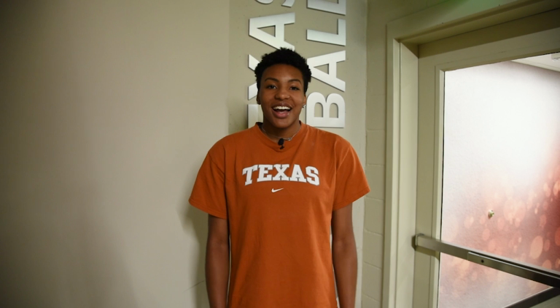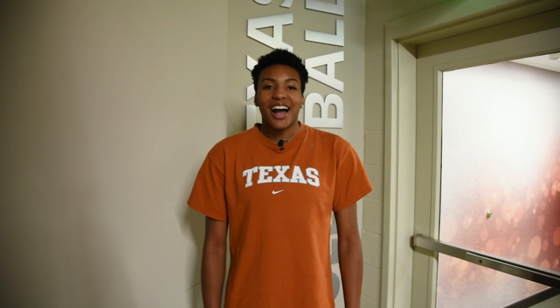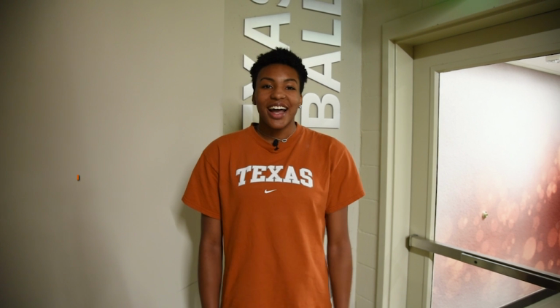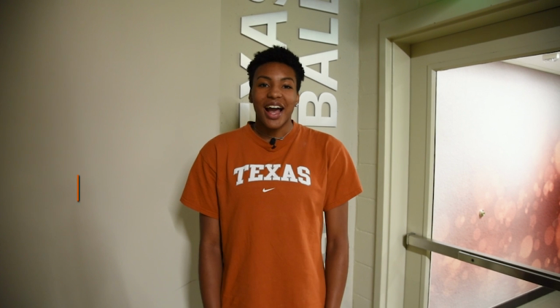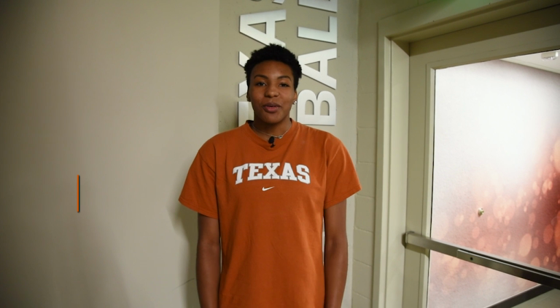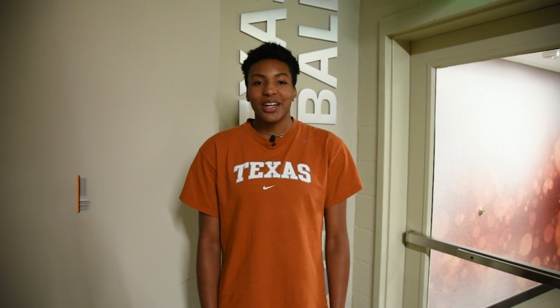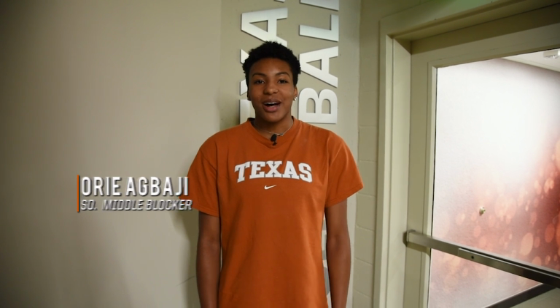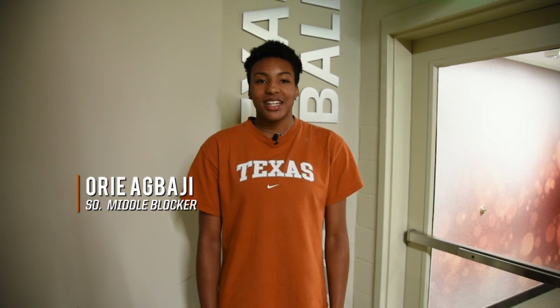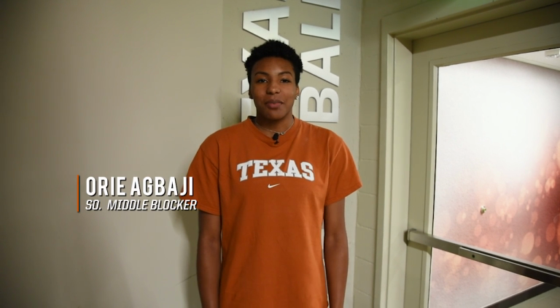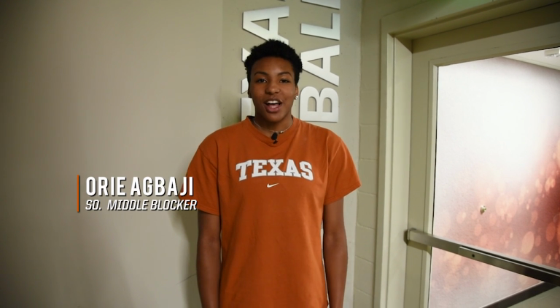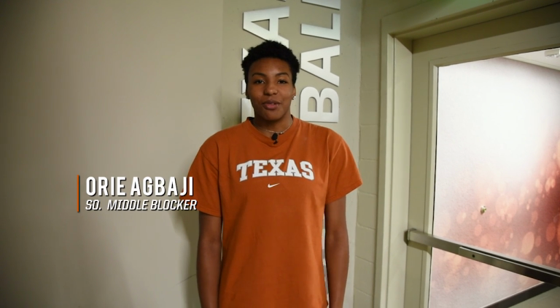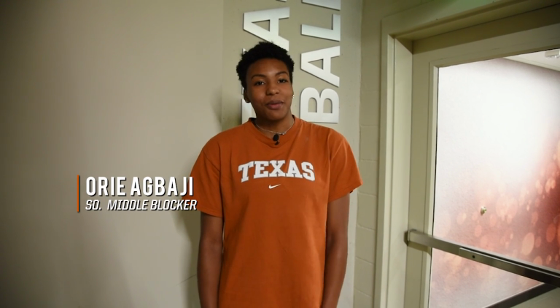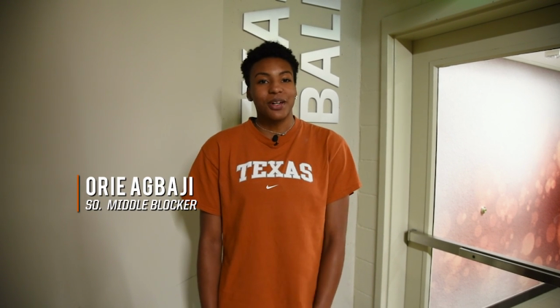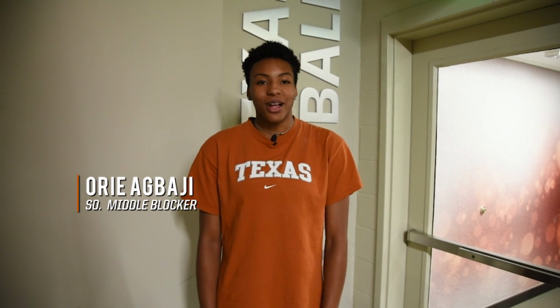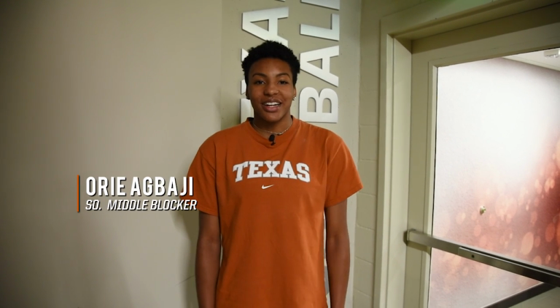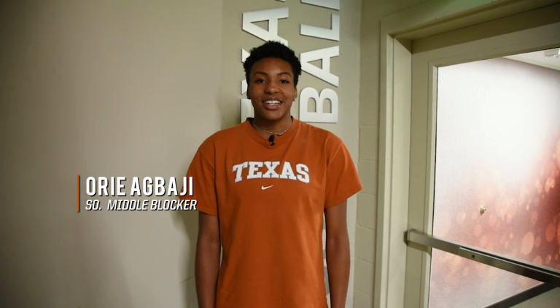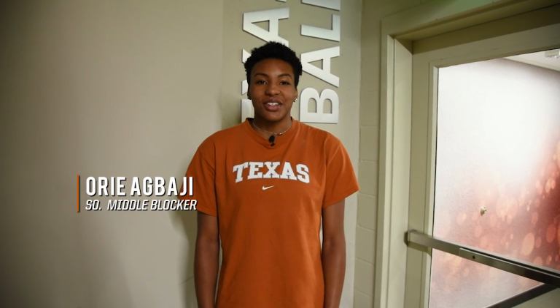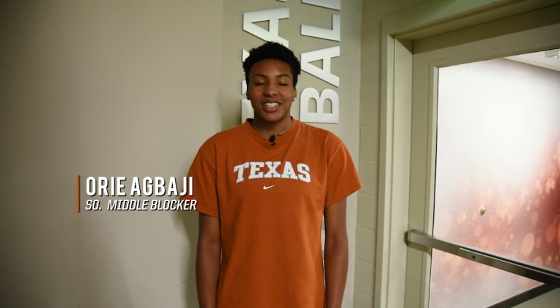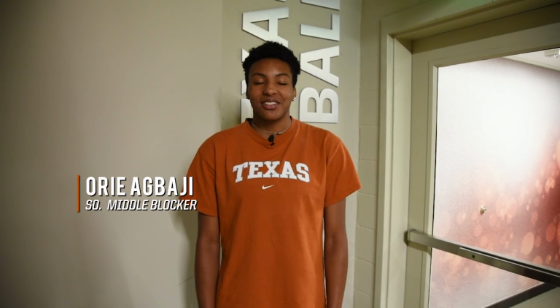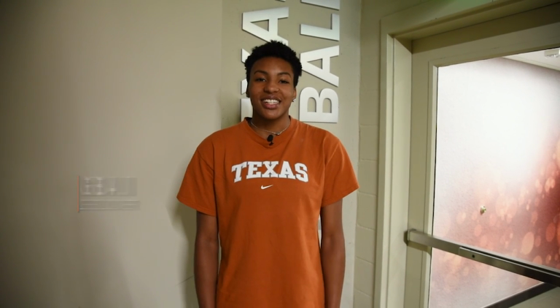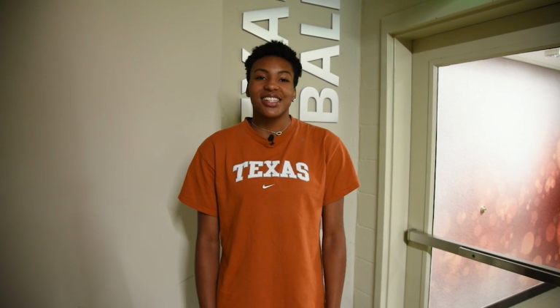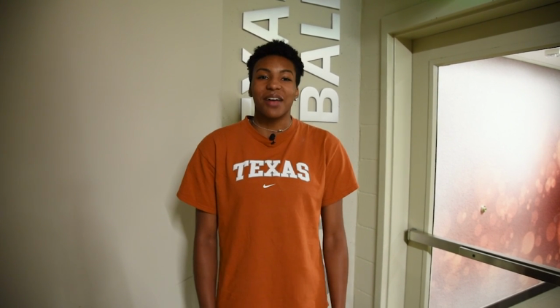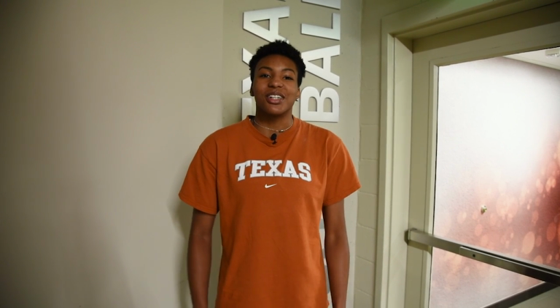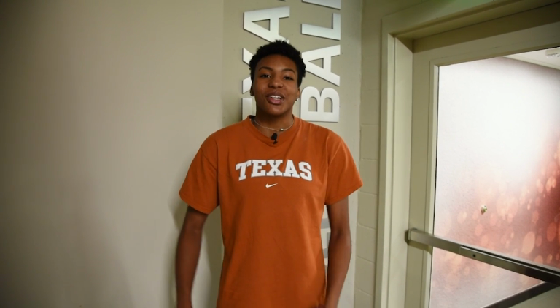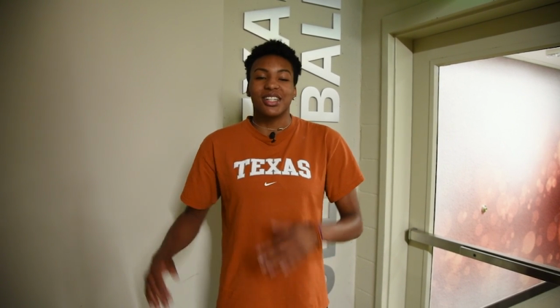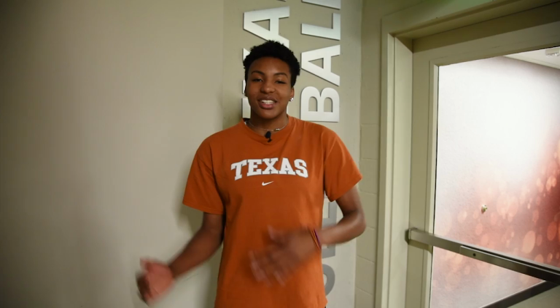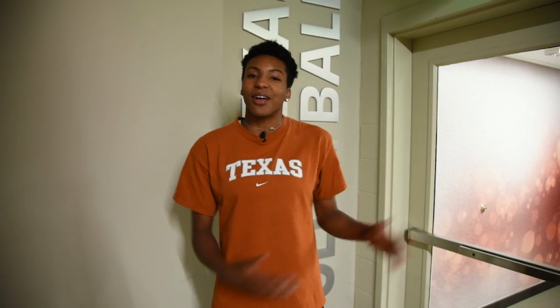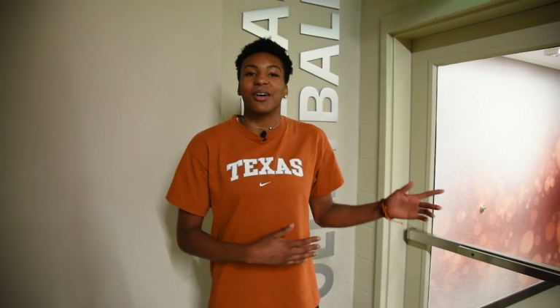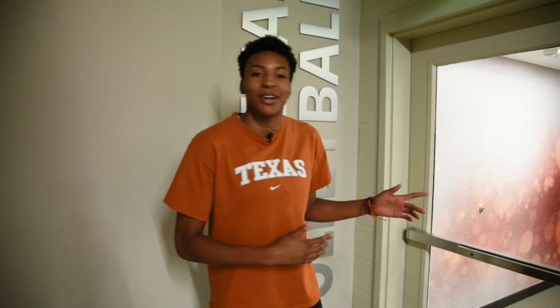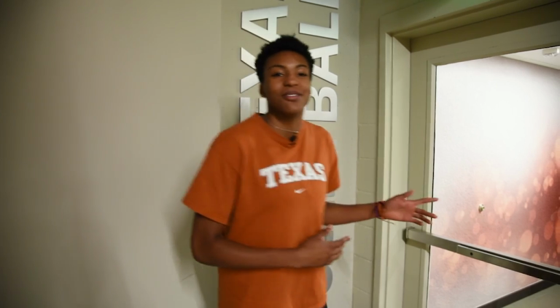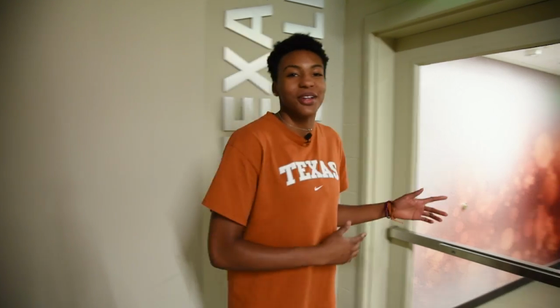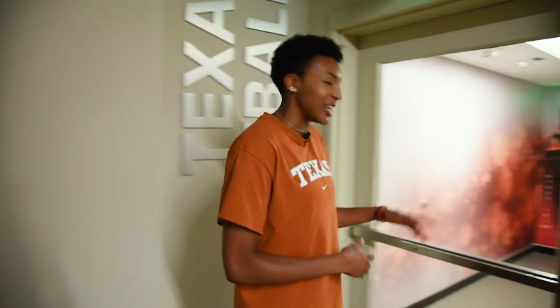Hi, I'm Ori Agbaji. I'm a sophomore middle blocker here at the University of Texas. I'm going to show you the Texas Volleyball facility tour. Follow me.